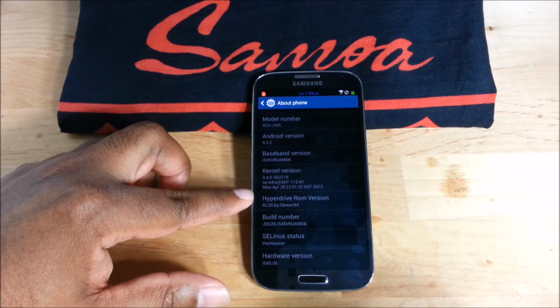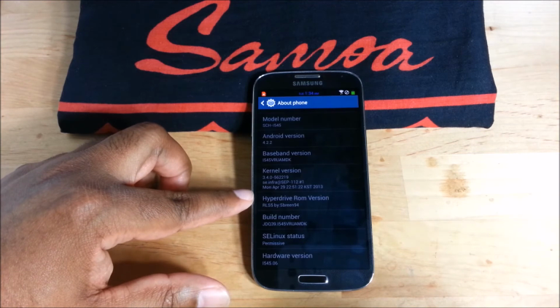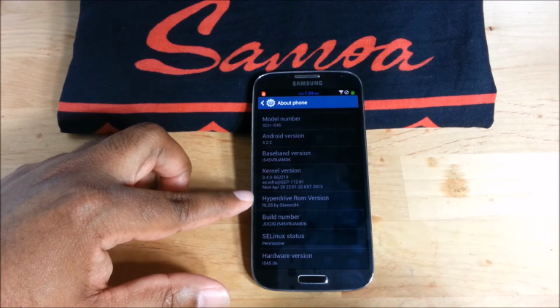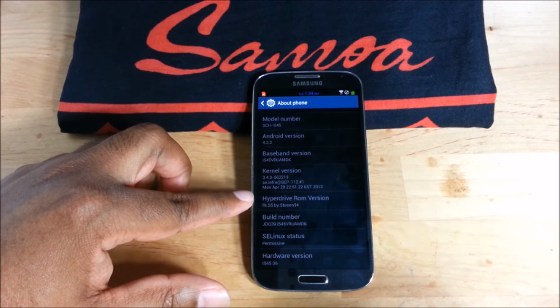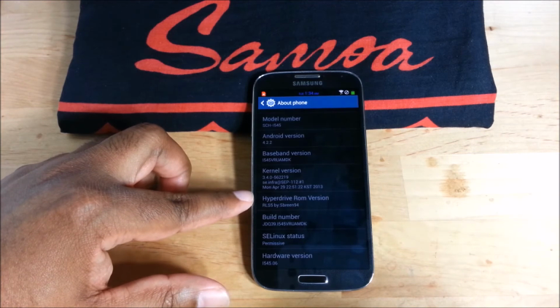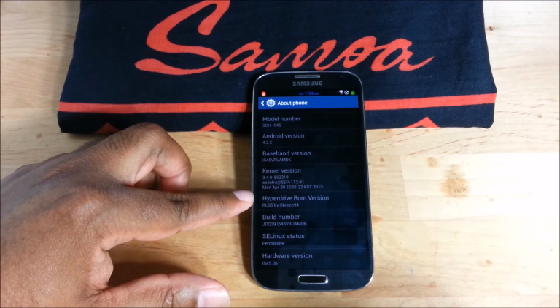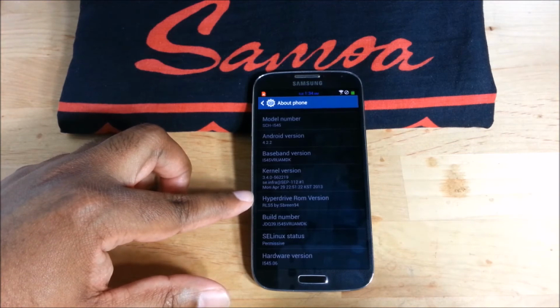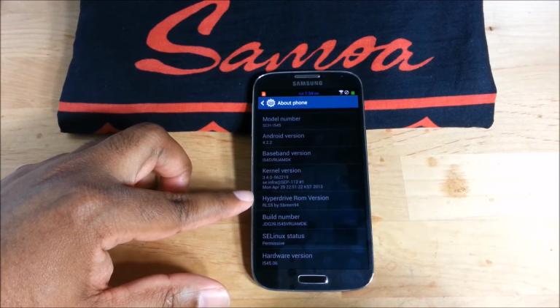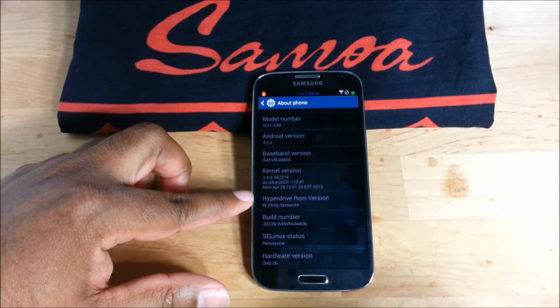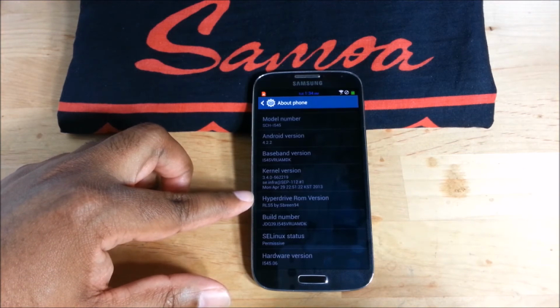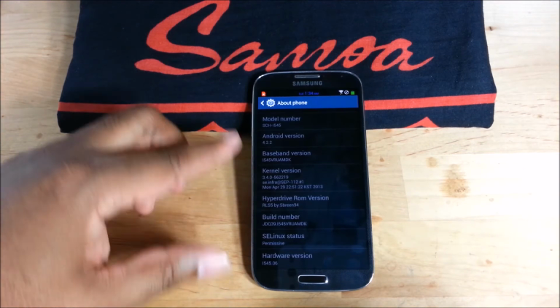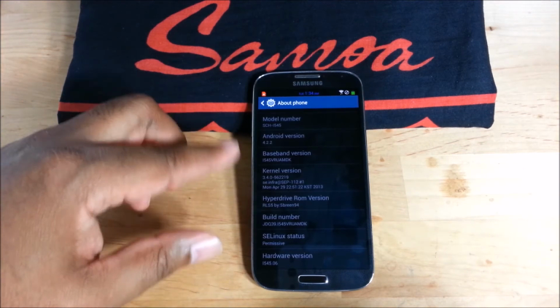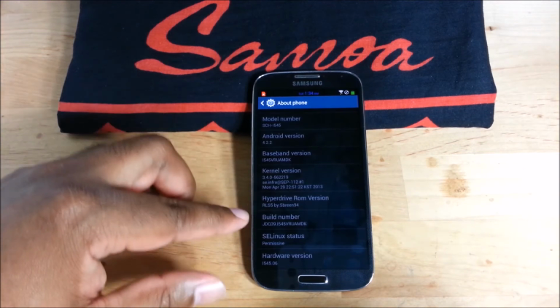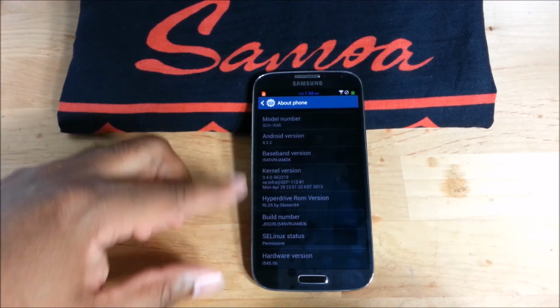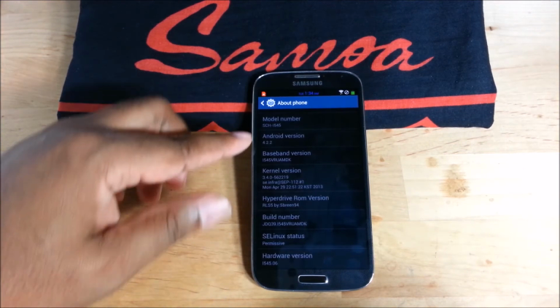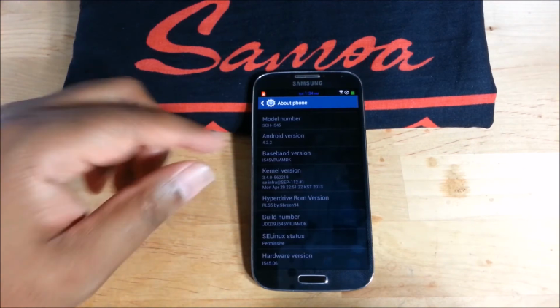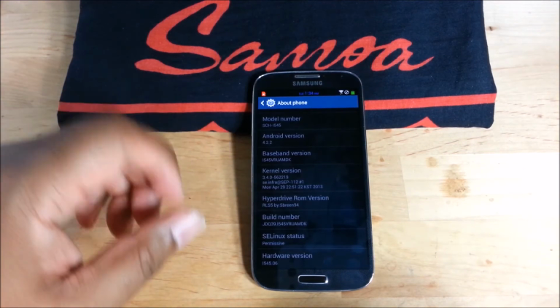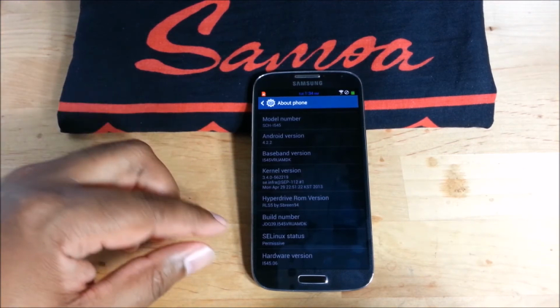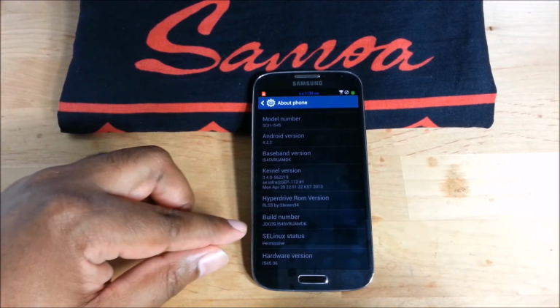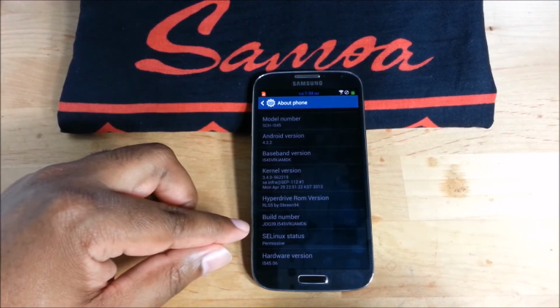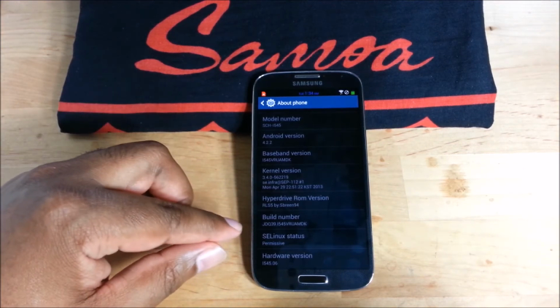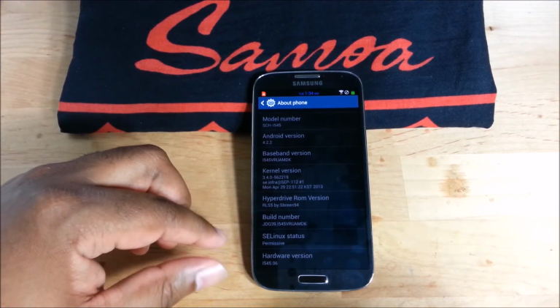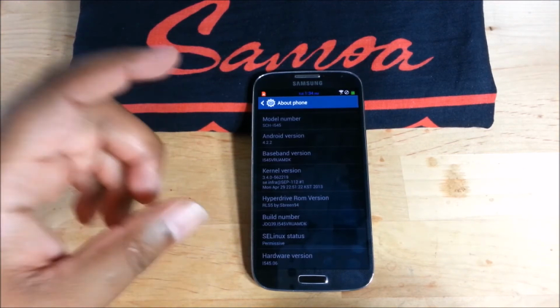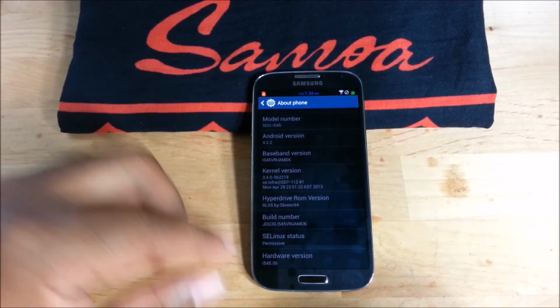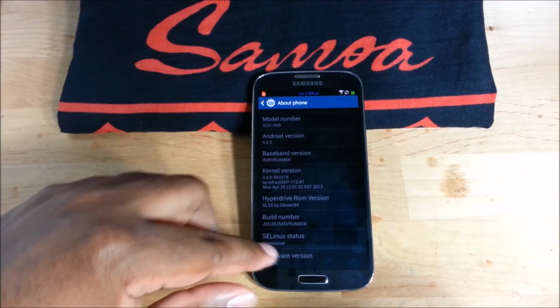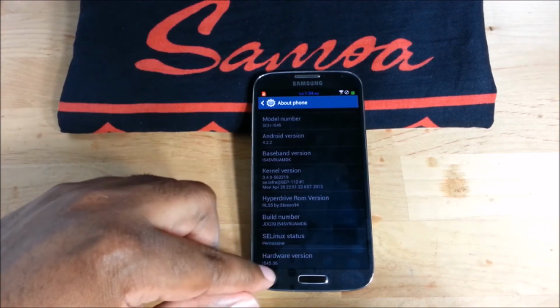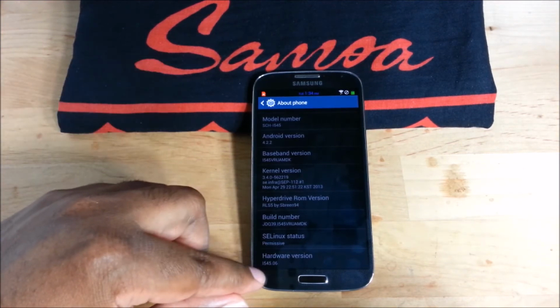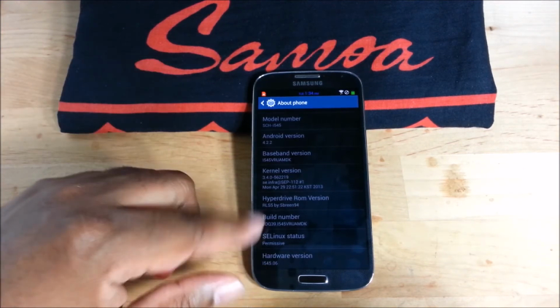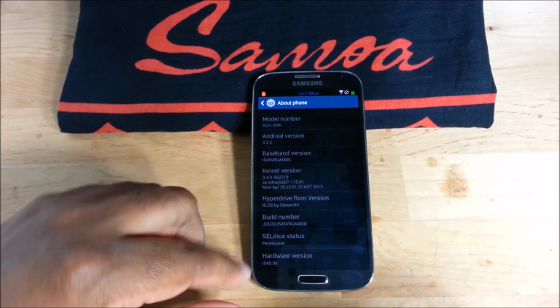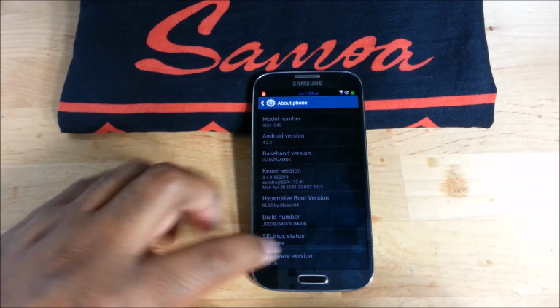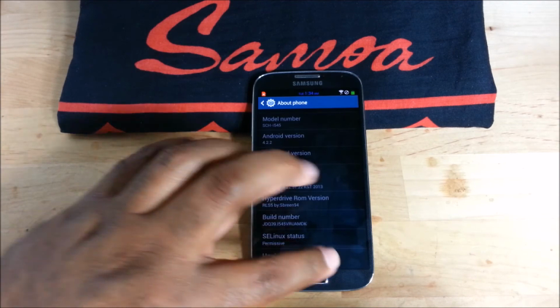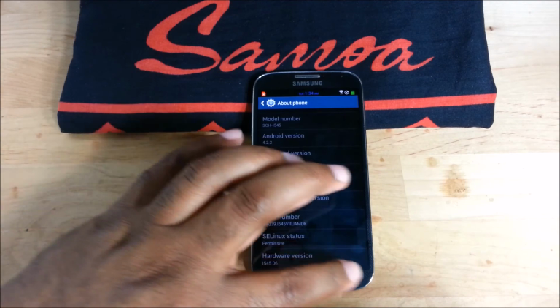You can see there — Release 5 by S Breen, Android 4.2.2.